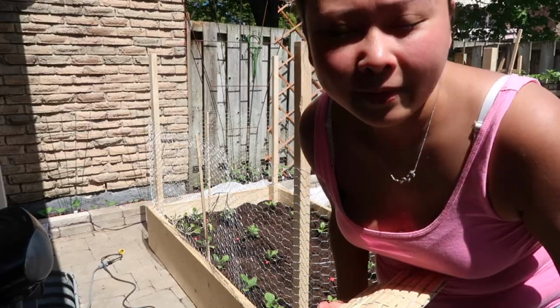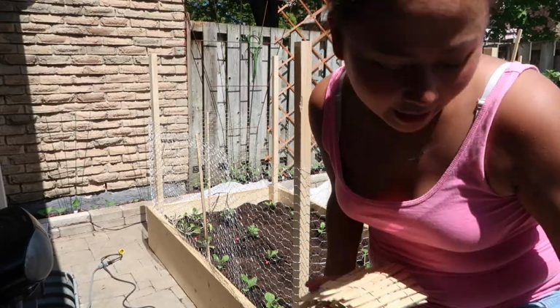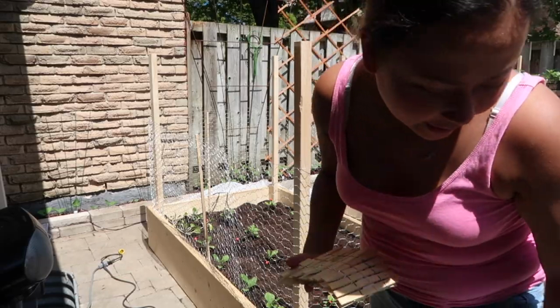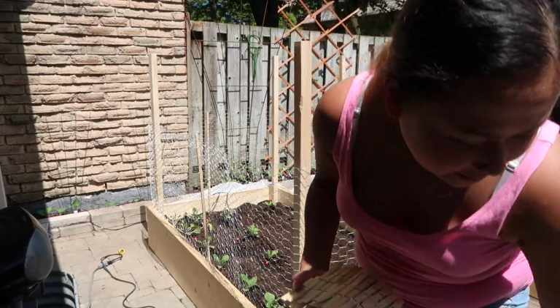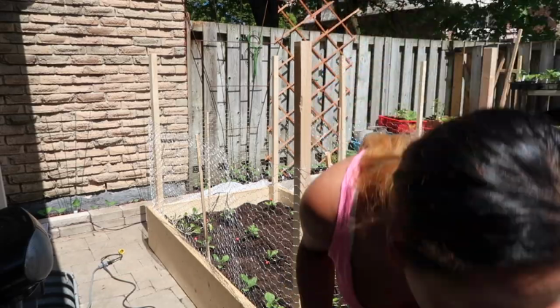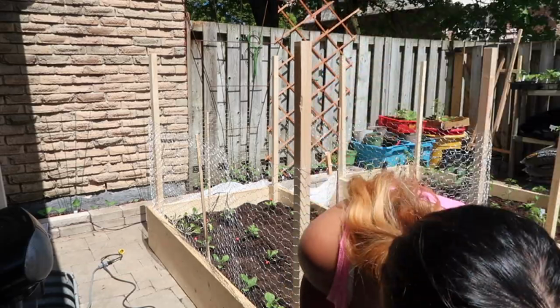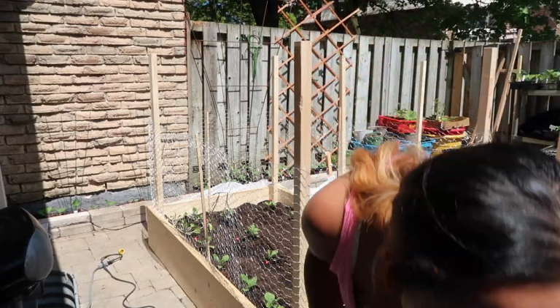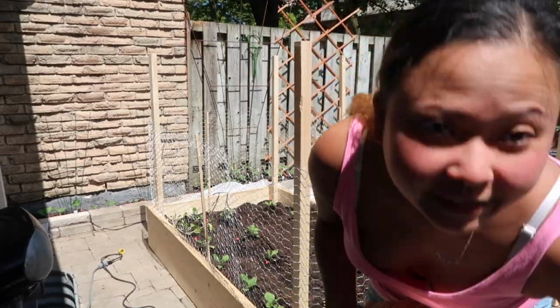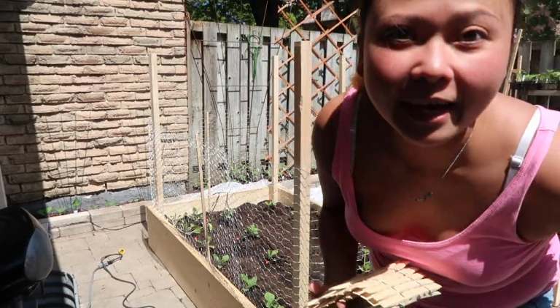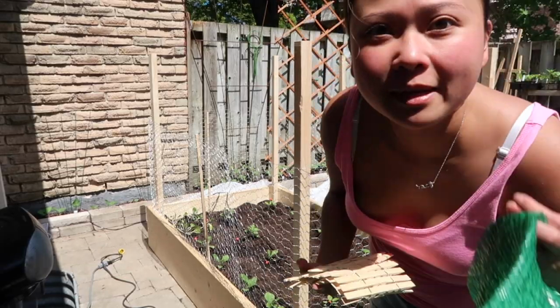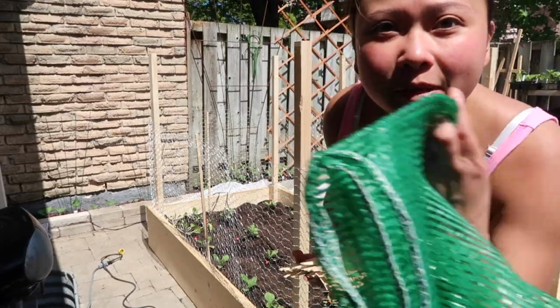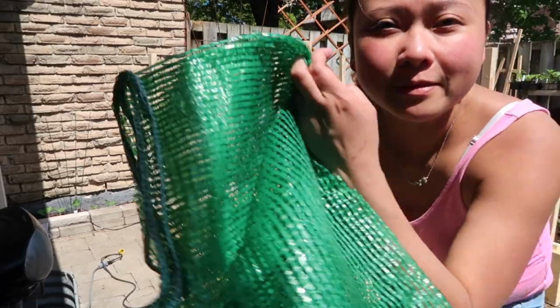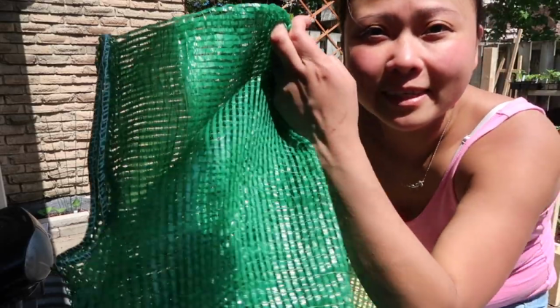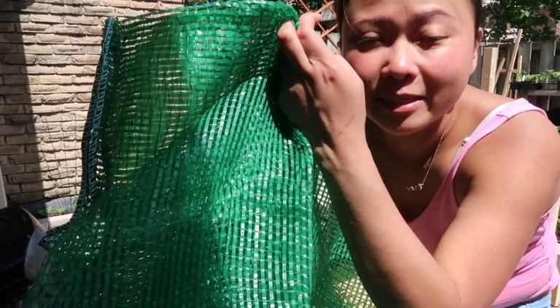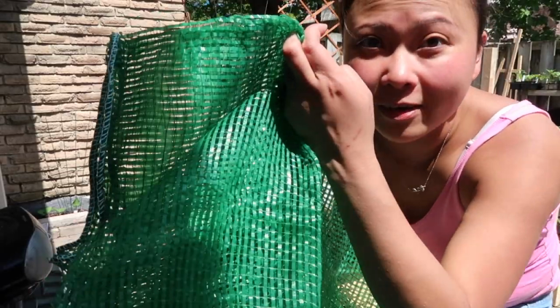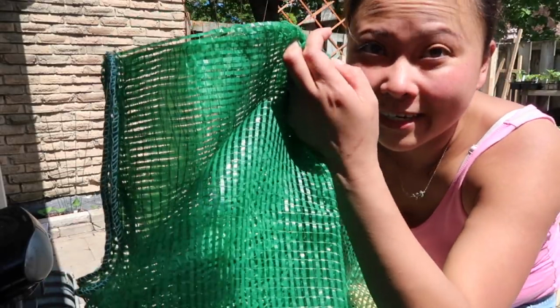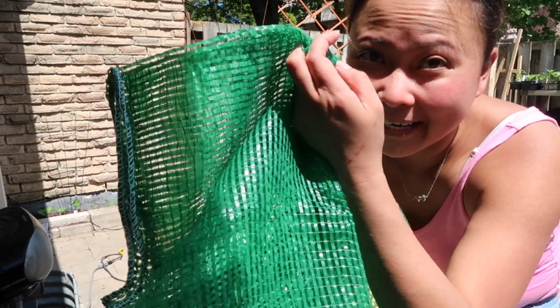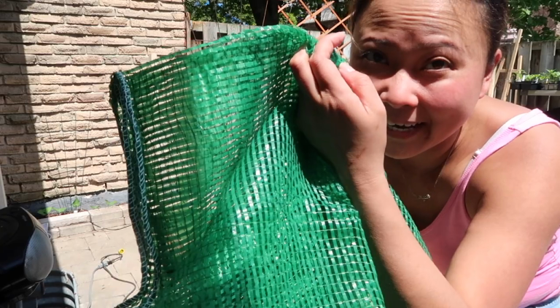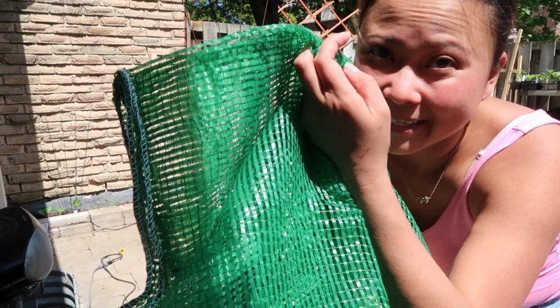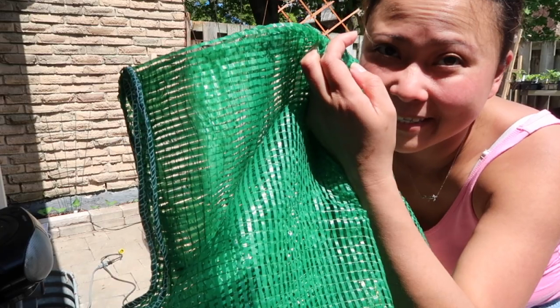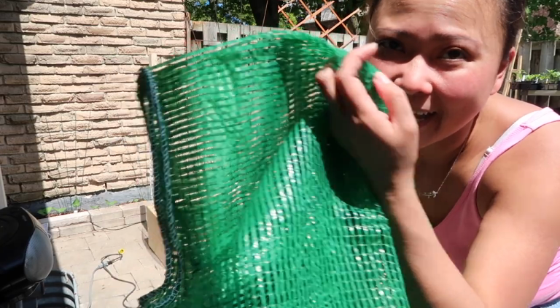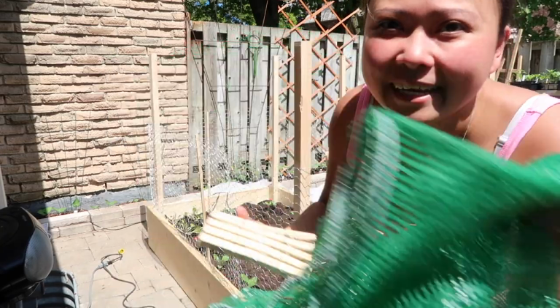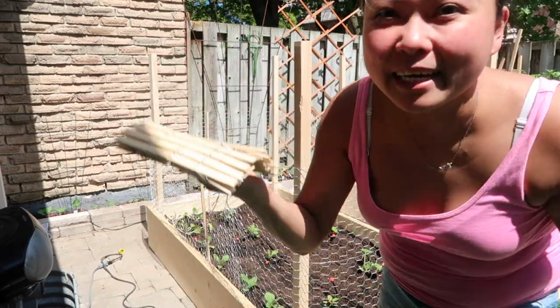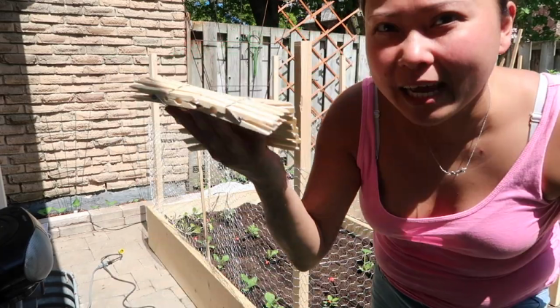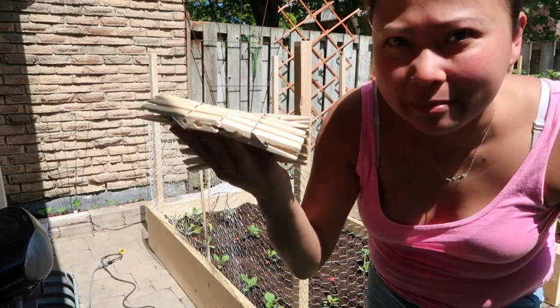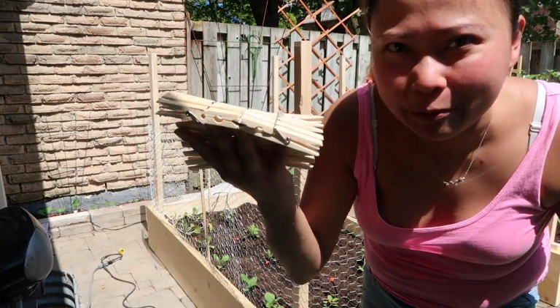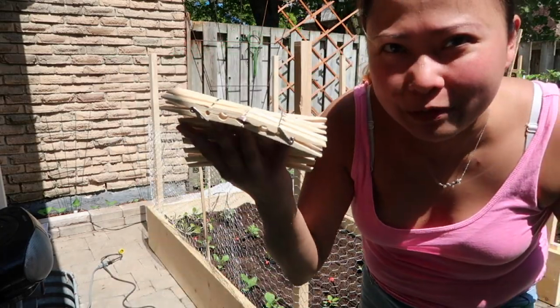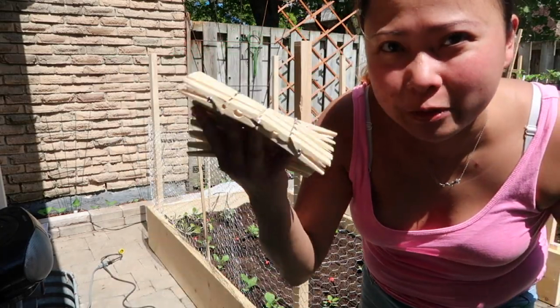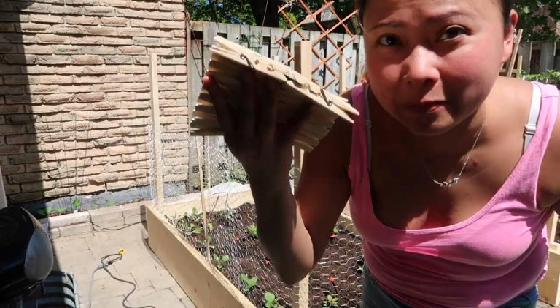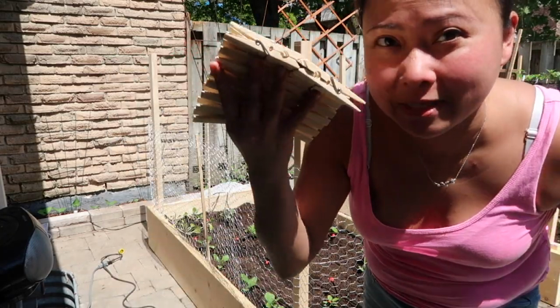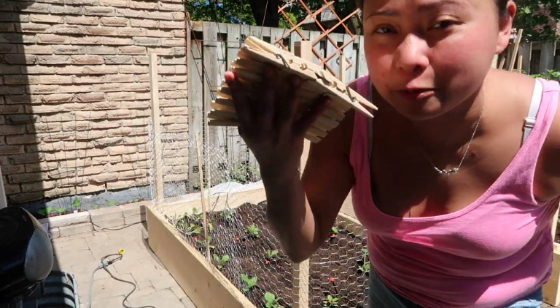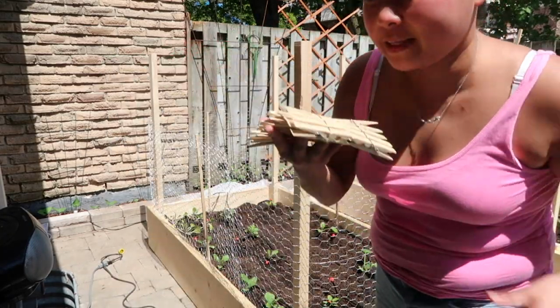Hi guys, I changed my mind — I'm going to be using this garden netting instead and I'm going to reinforce it with these clothespins.